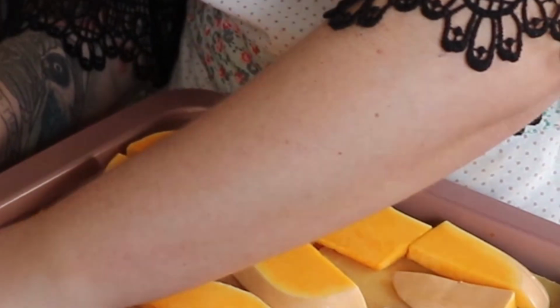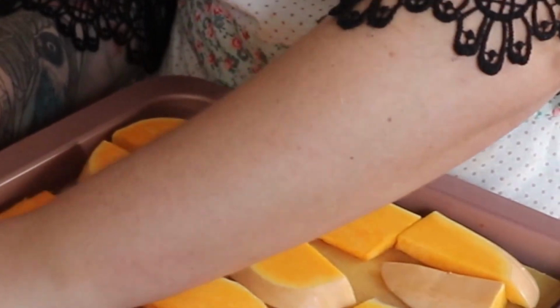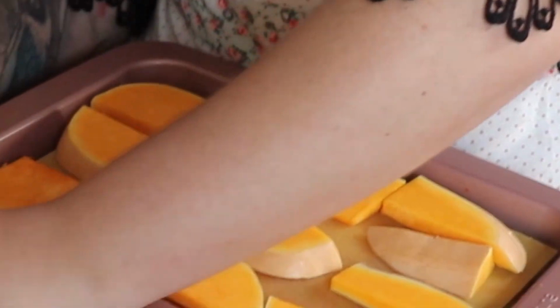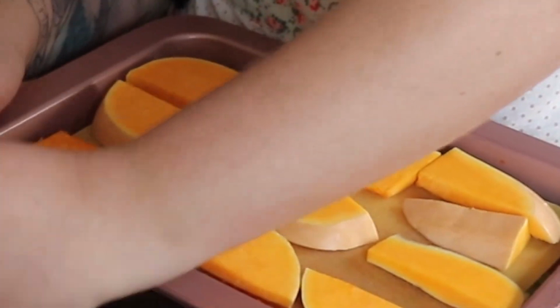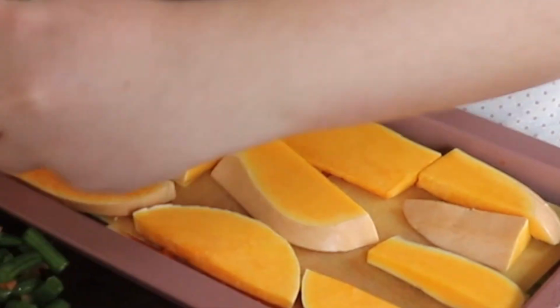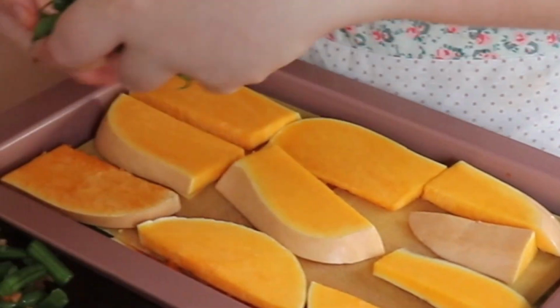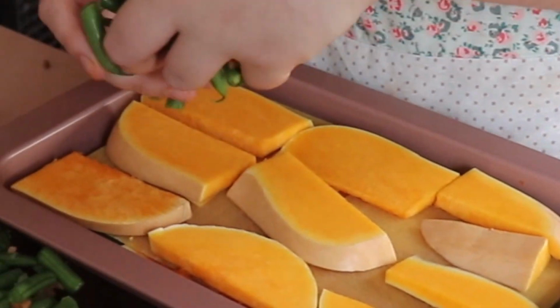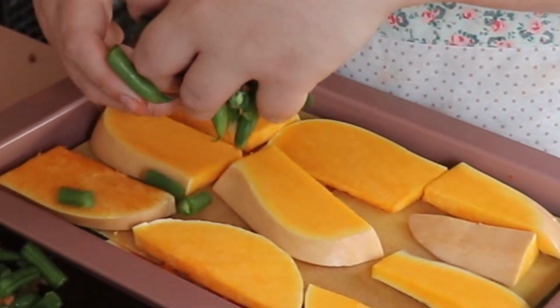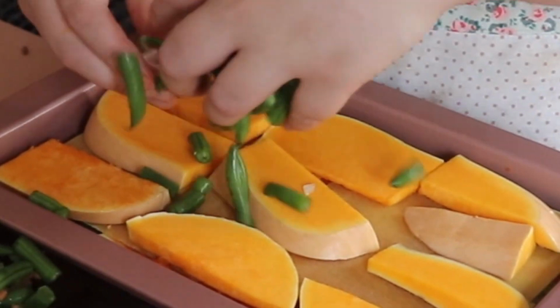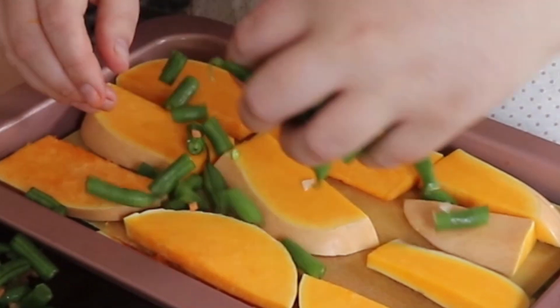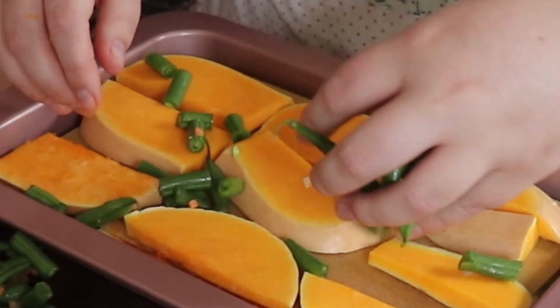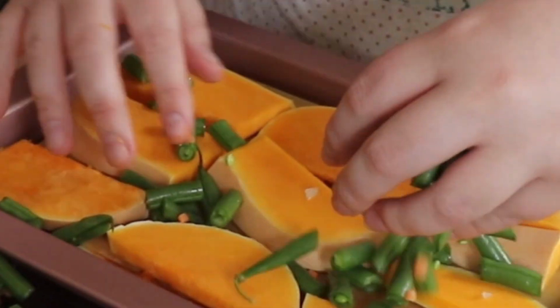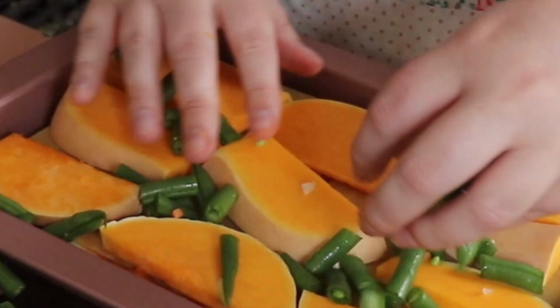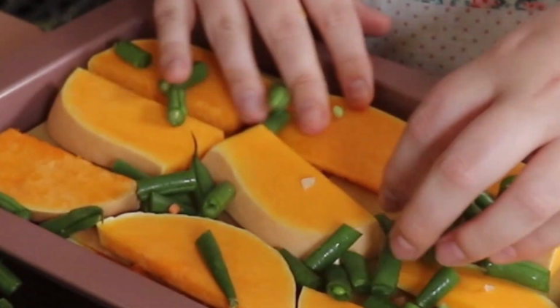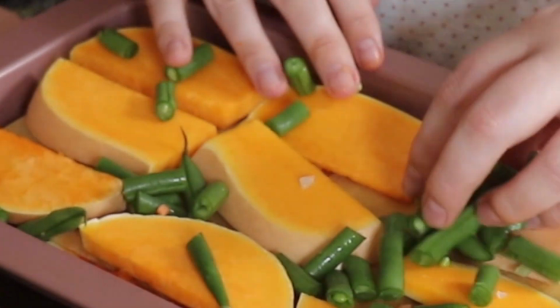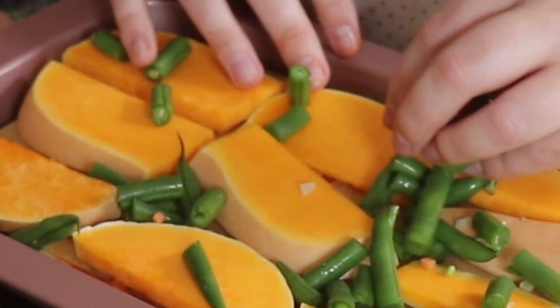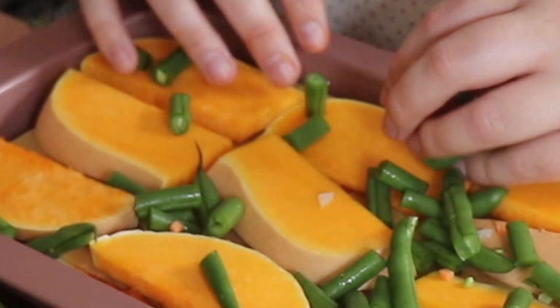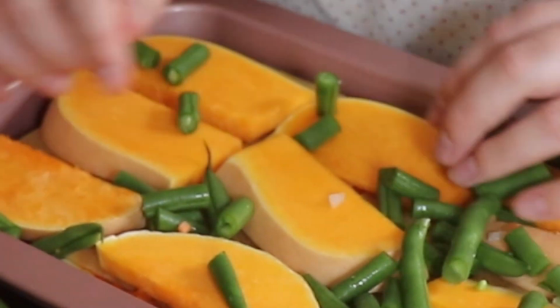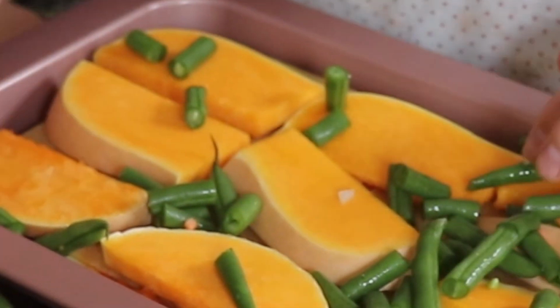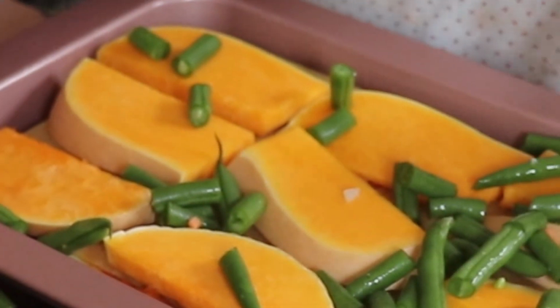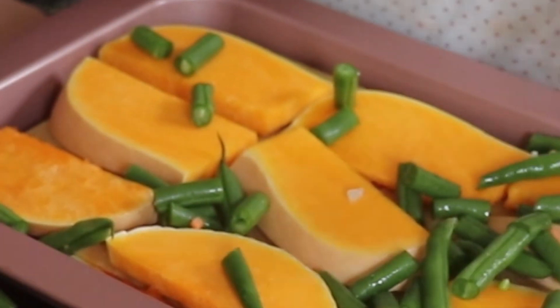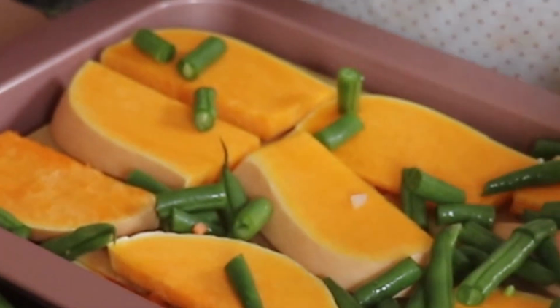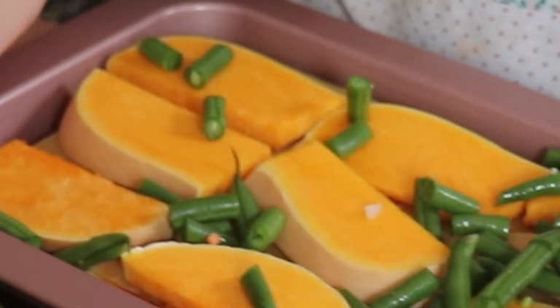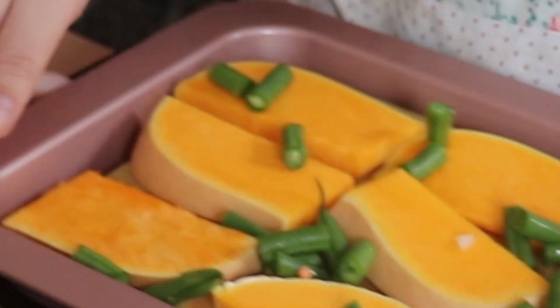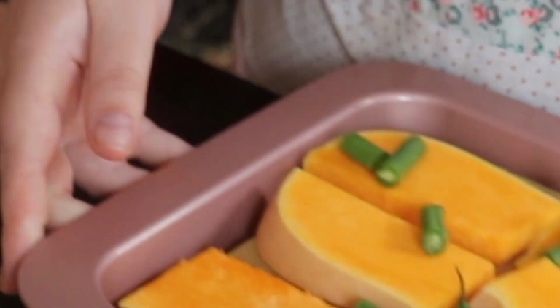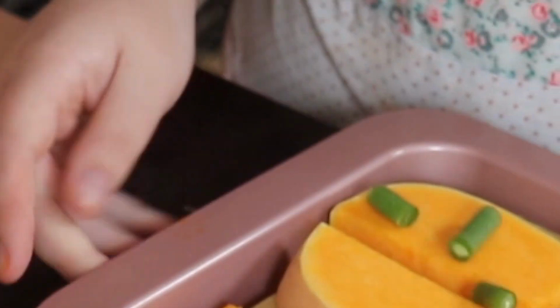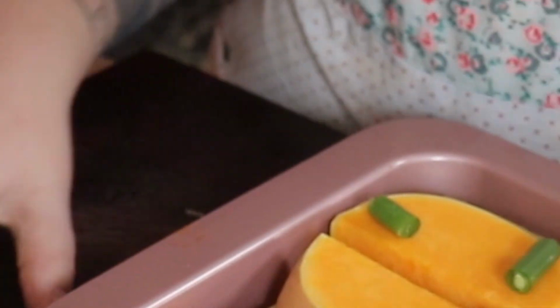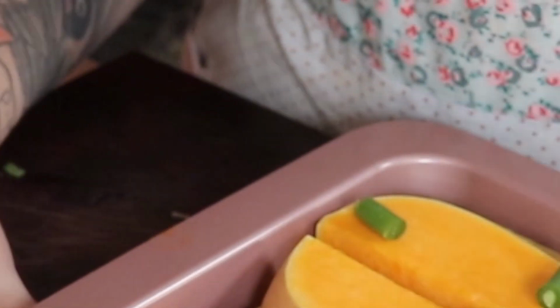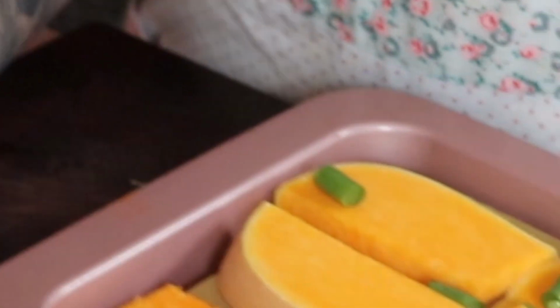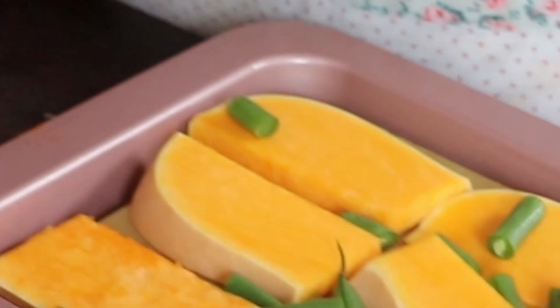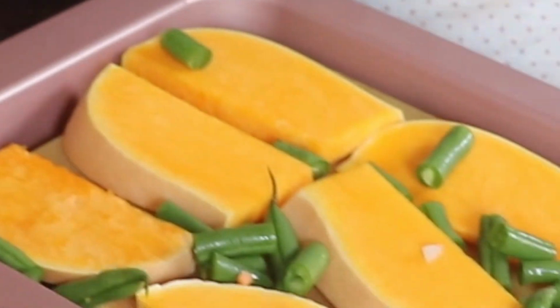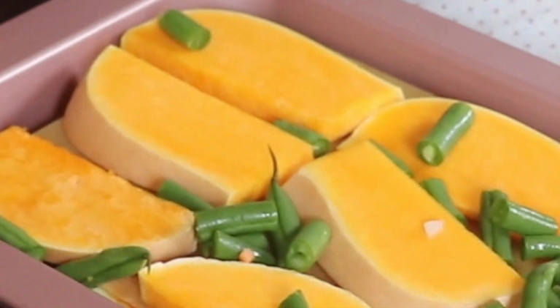Then you realize your birds probably don't really care so just put the peas in. You'll be fine, everything will be right.